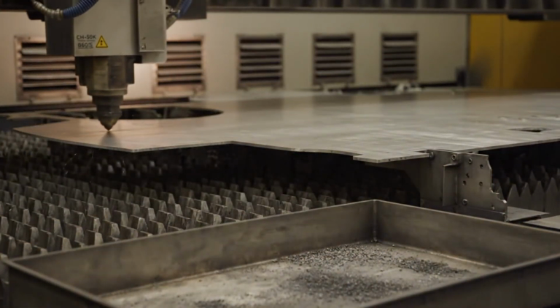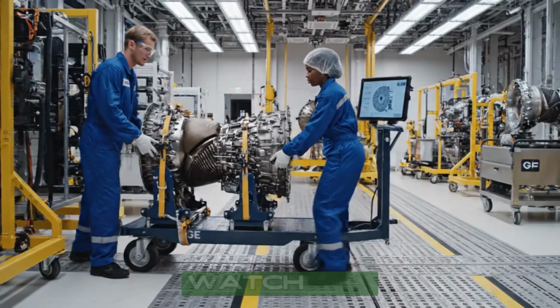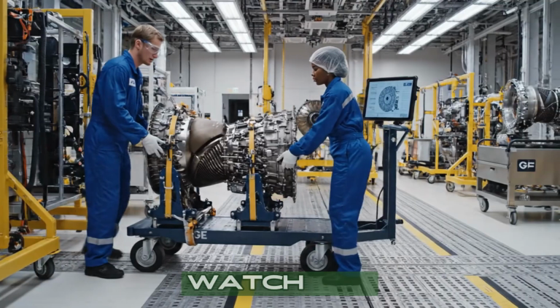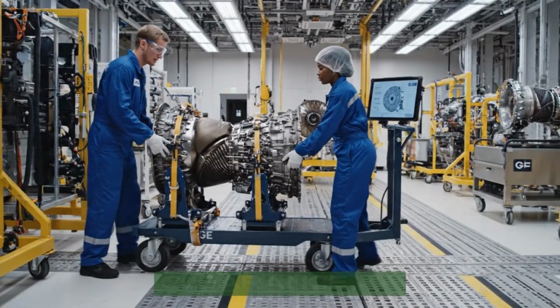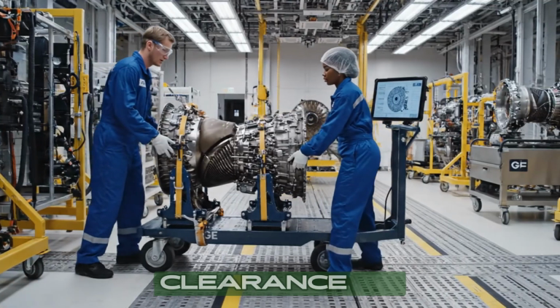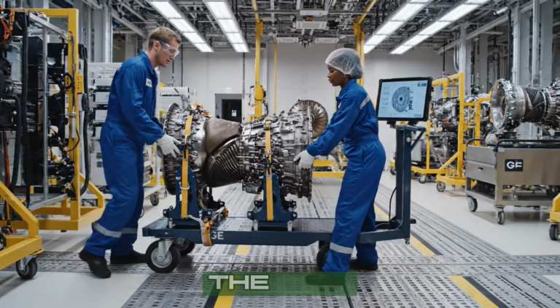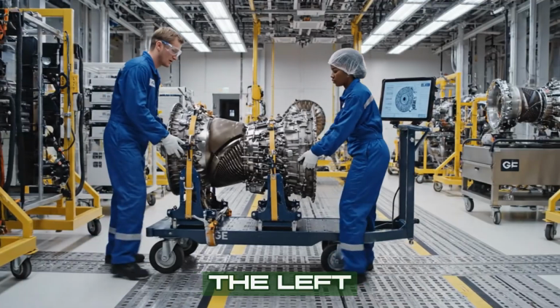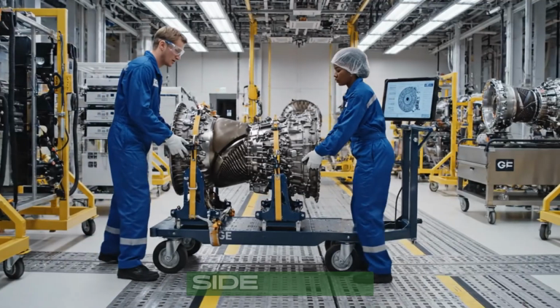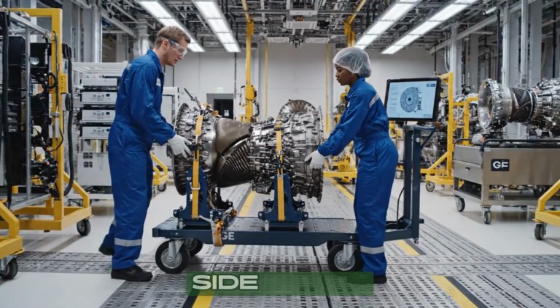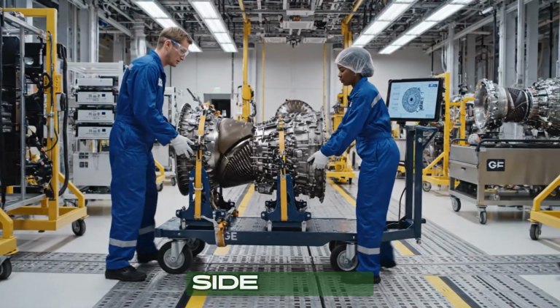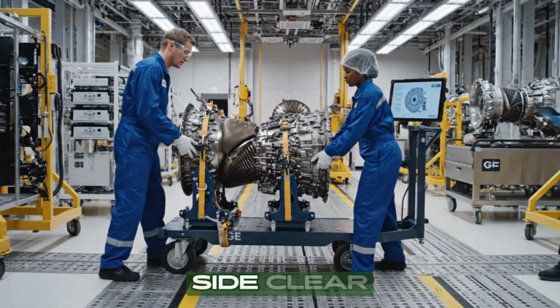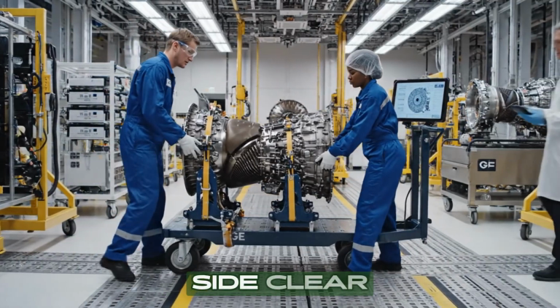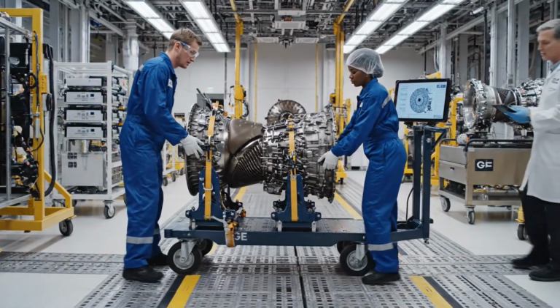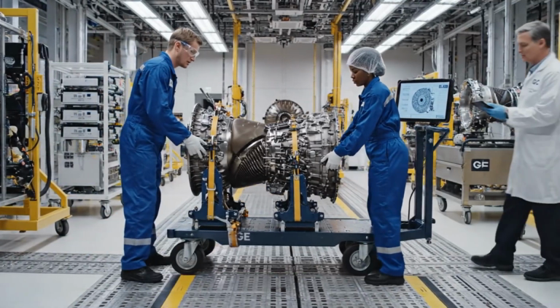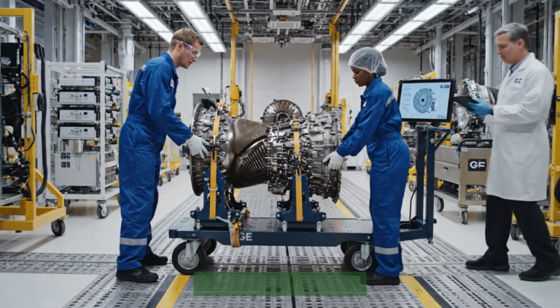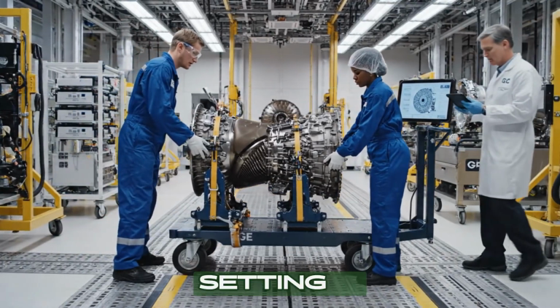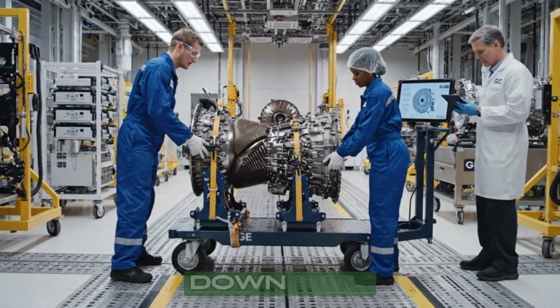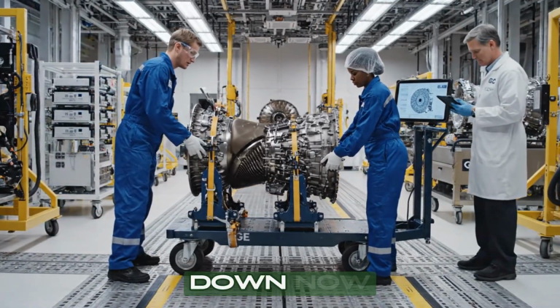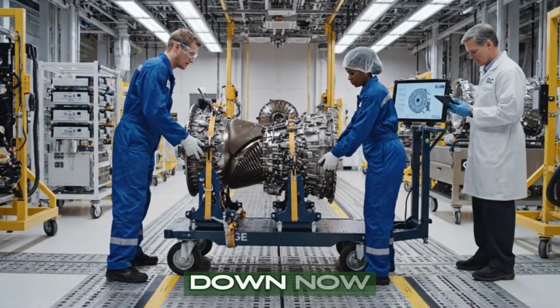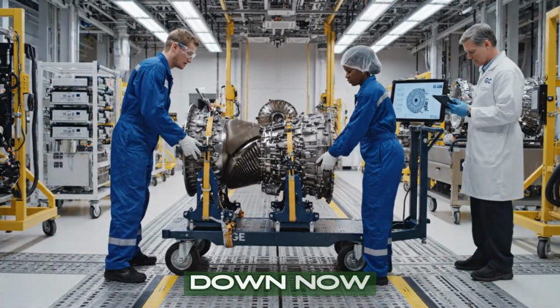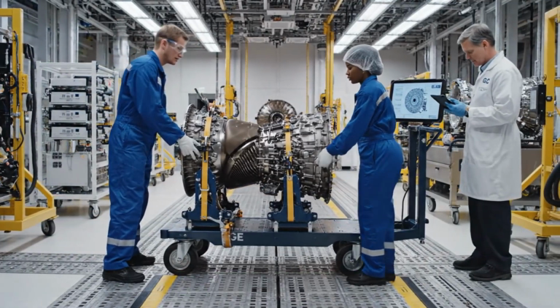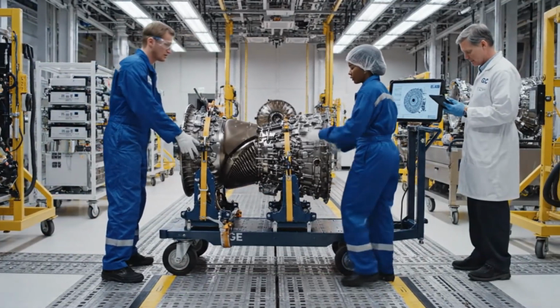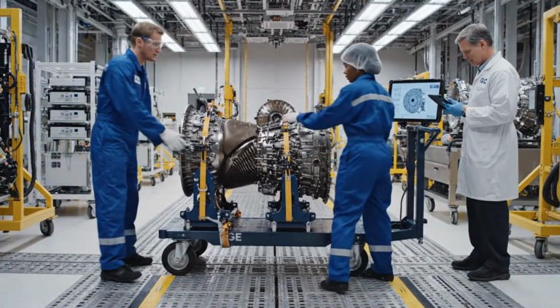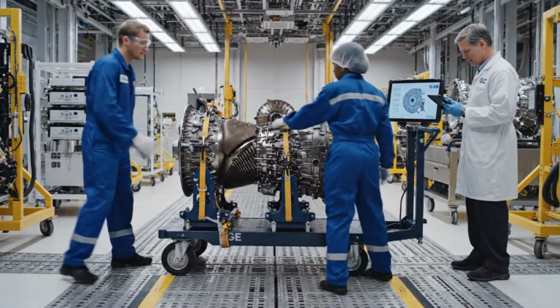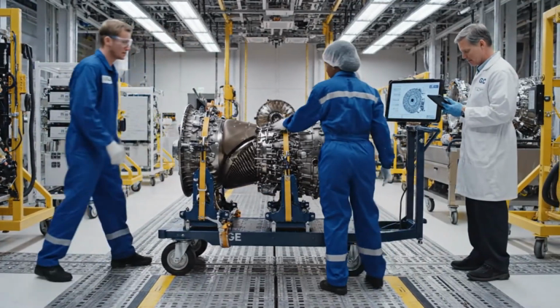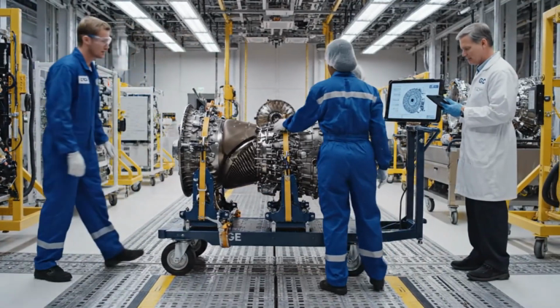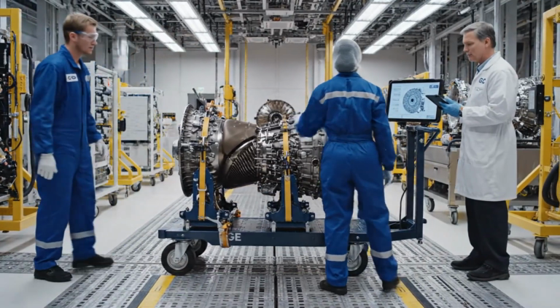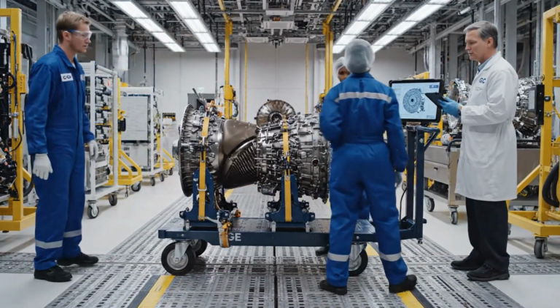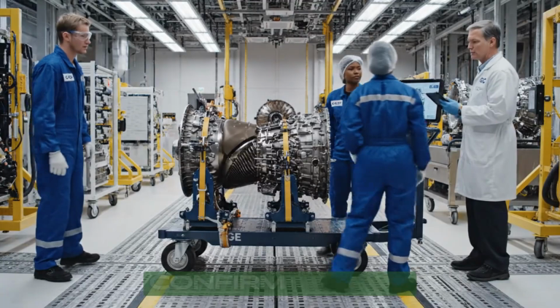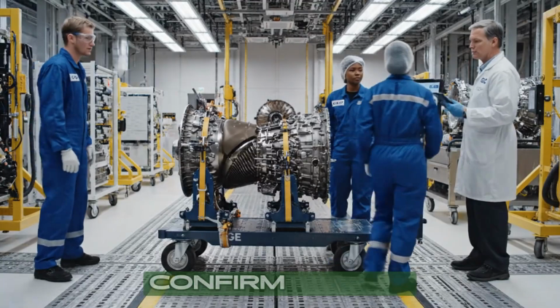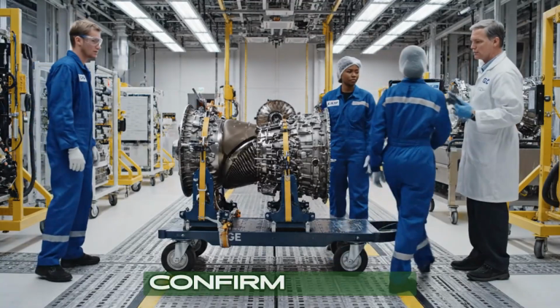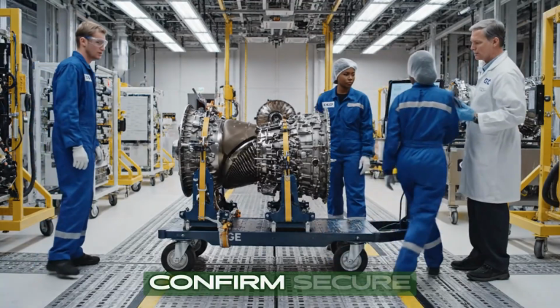Watch the clearance on the left side. Clear. Setting it down now. Confirmed secure.